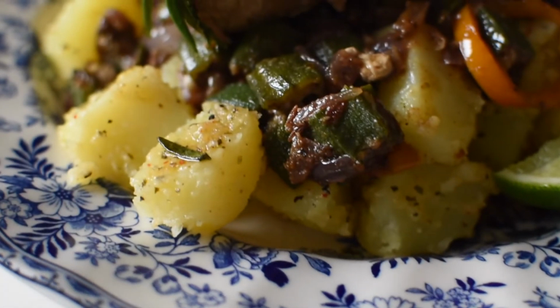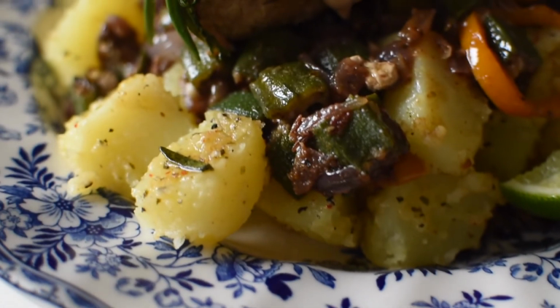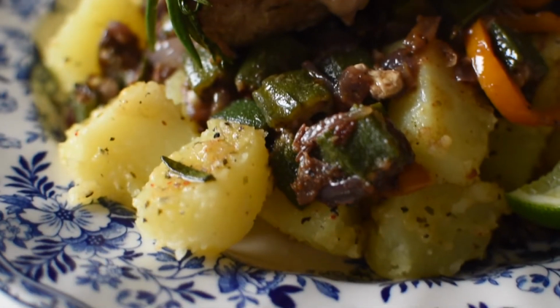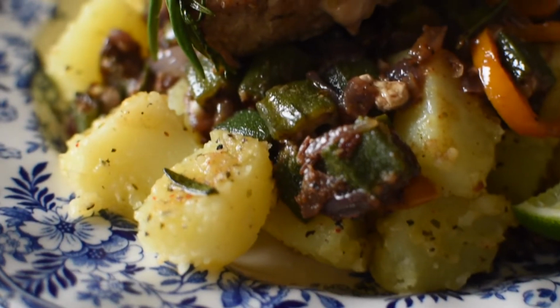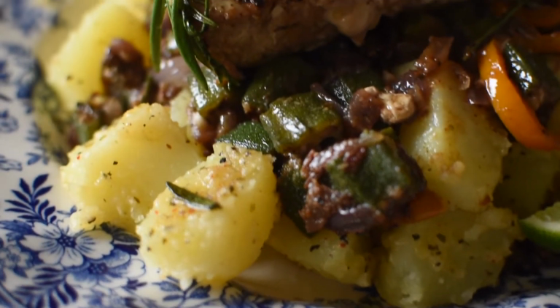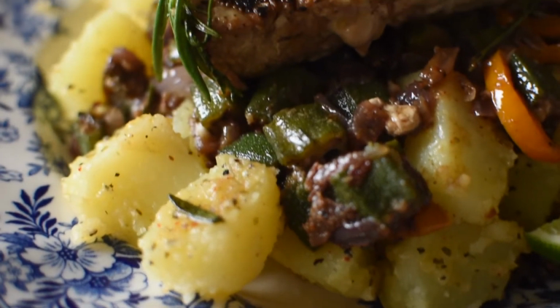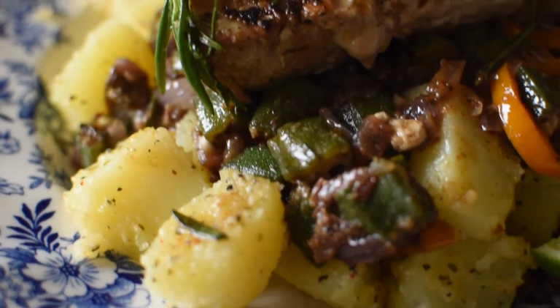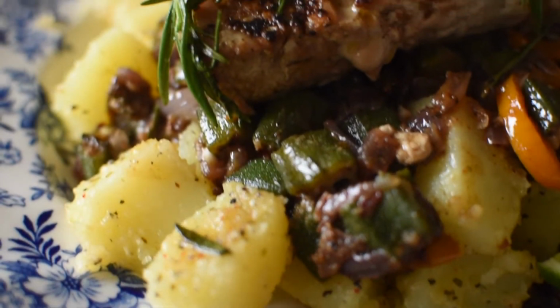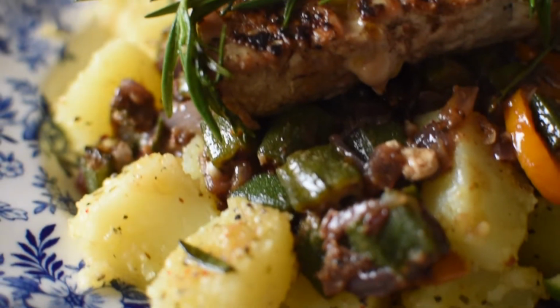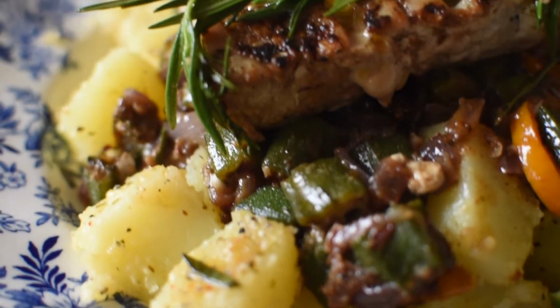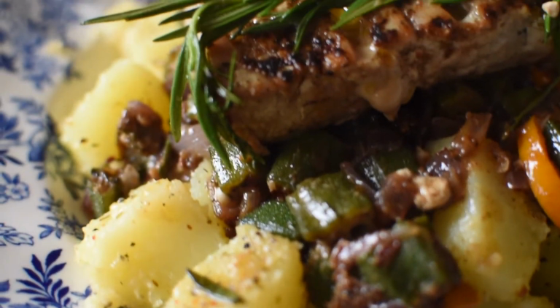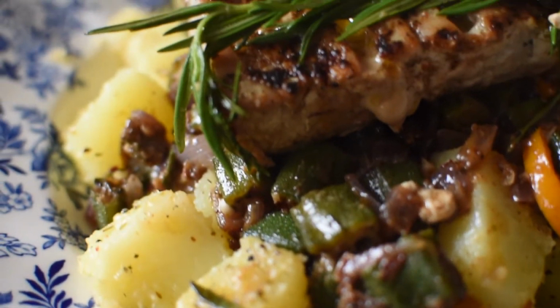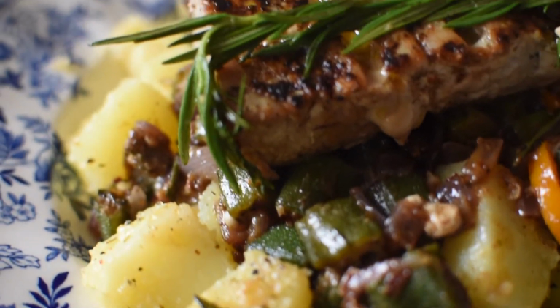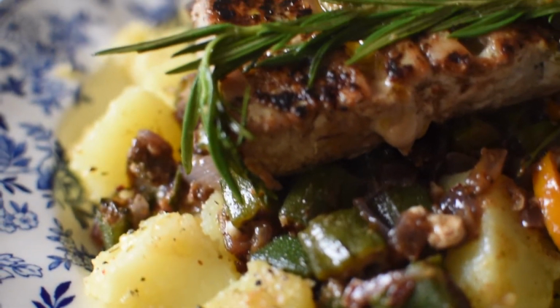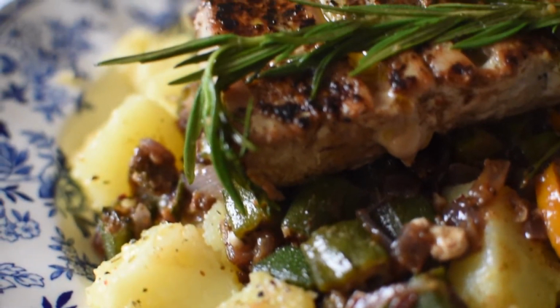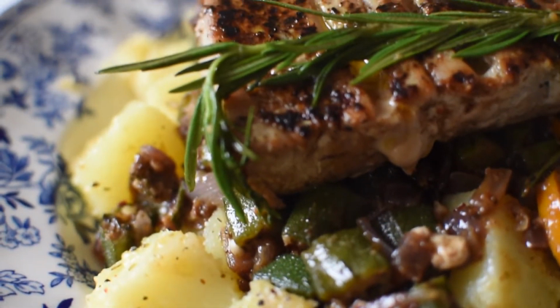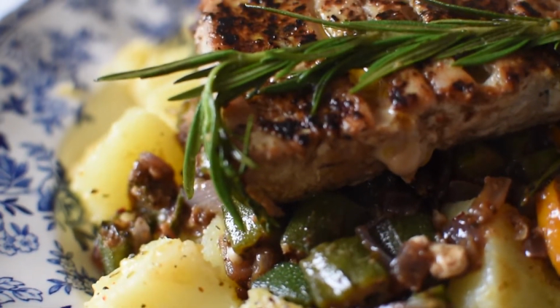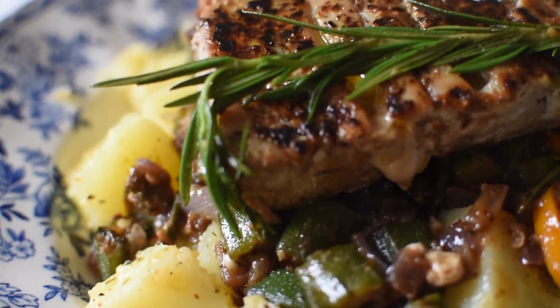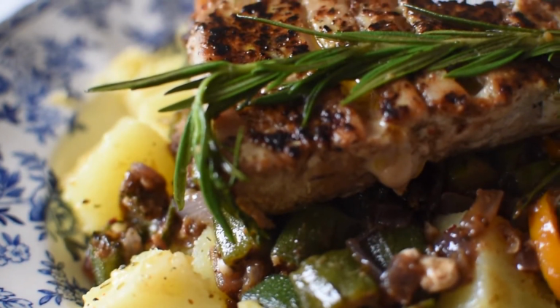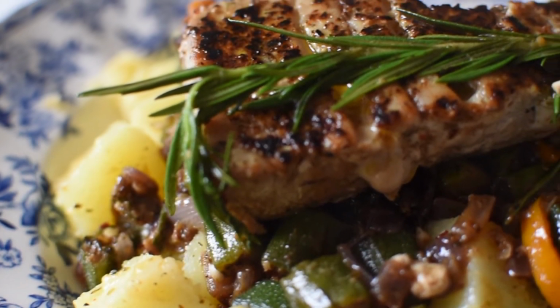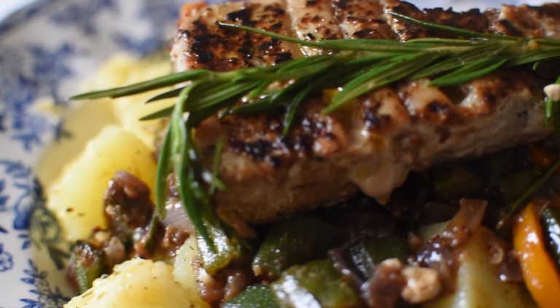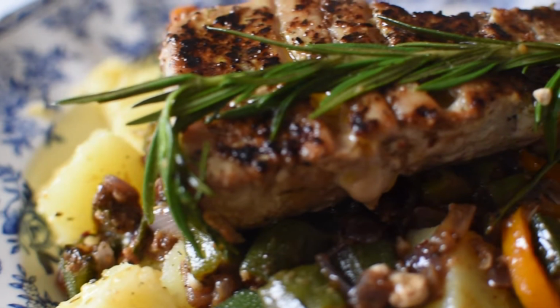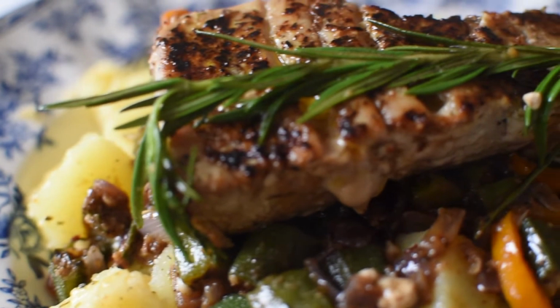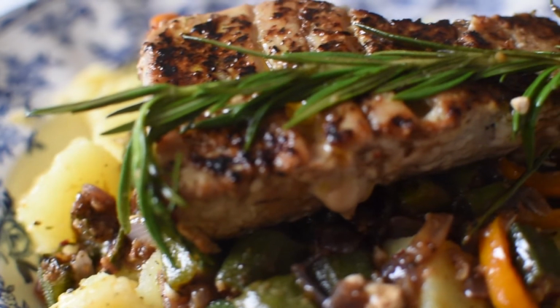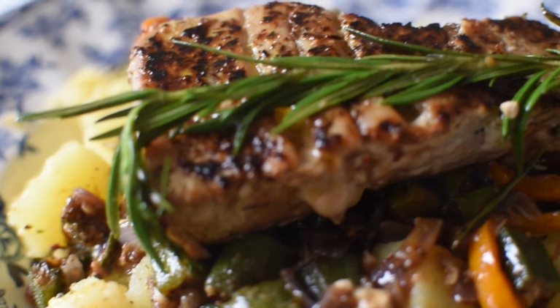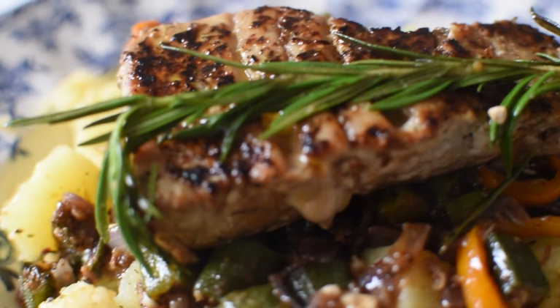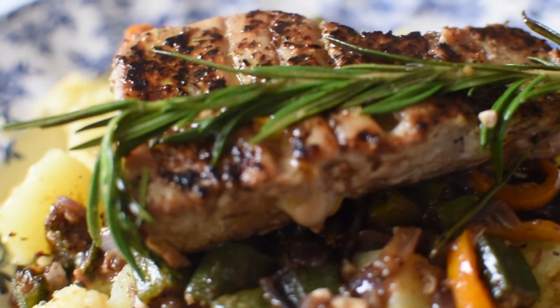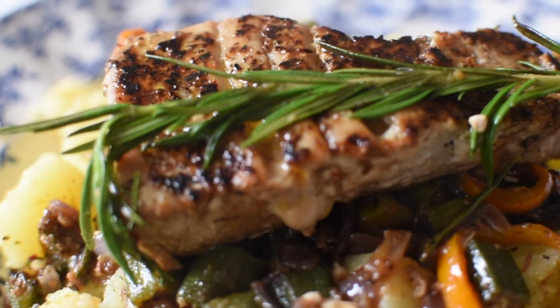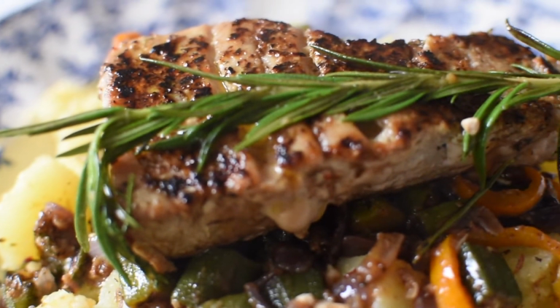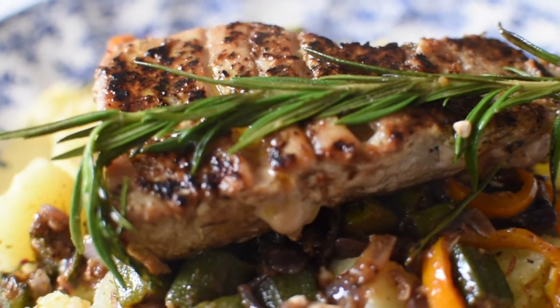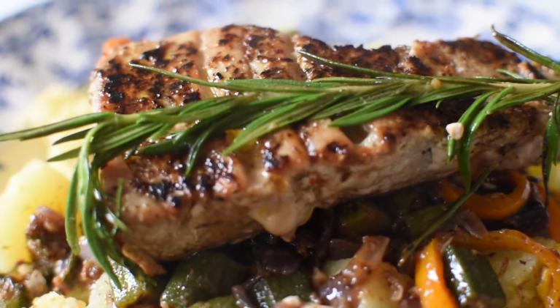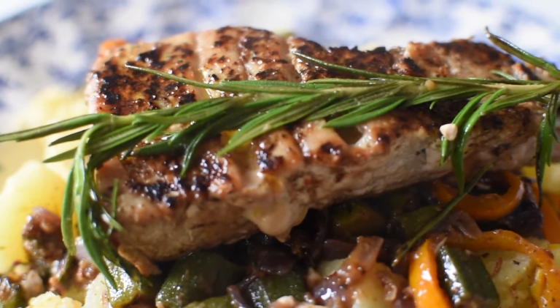Hi guys, welcome back to my YouTube channel. Today I'm going to be showing you how to get these juicy tuna steaks.